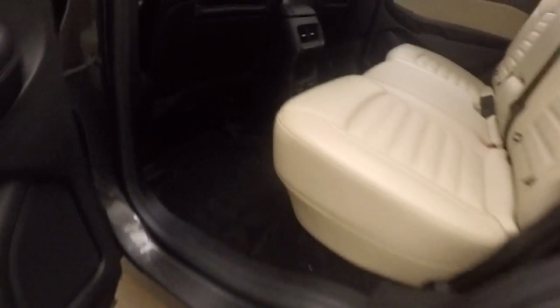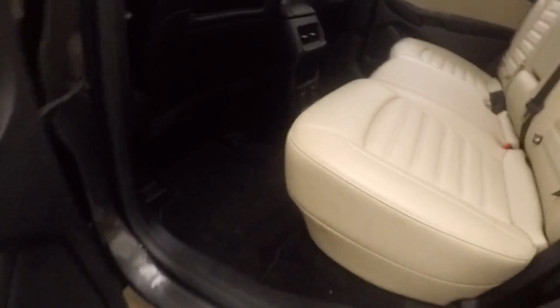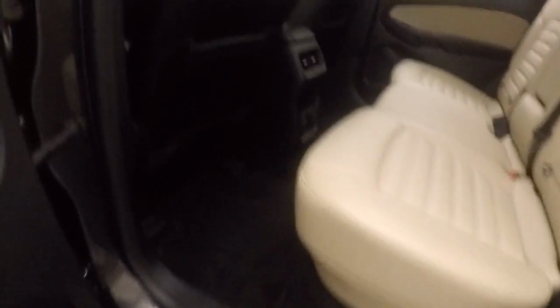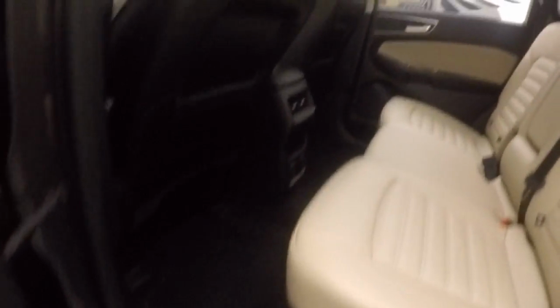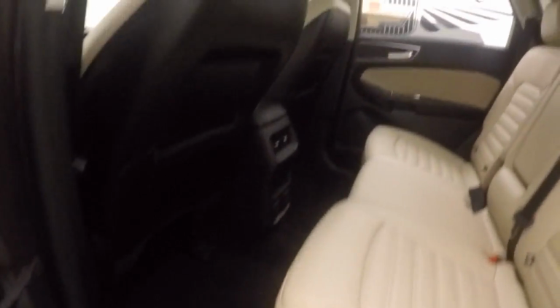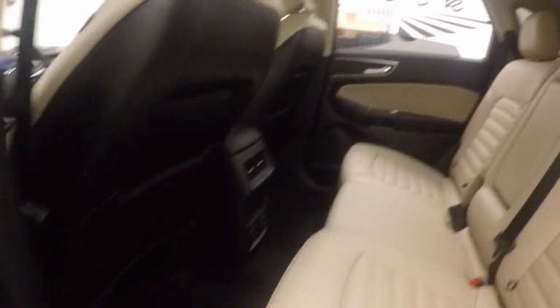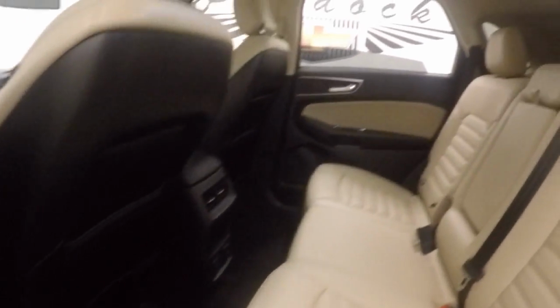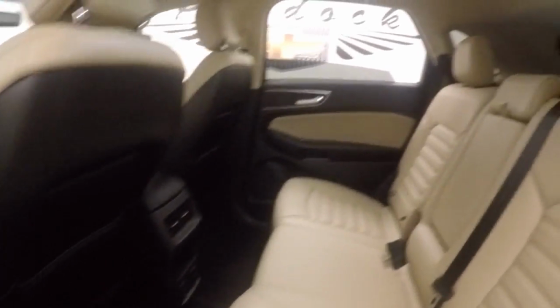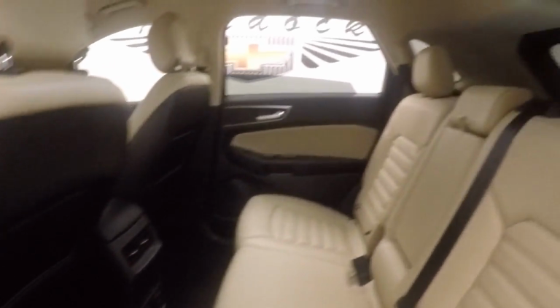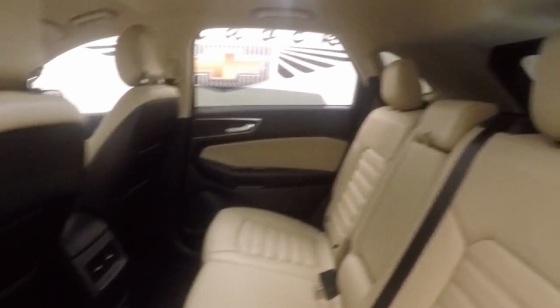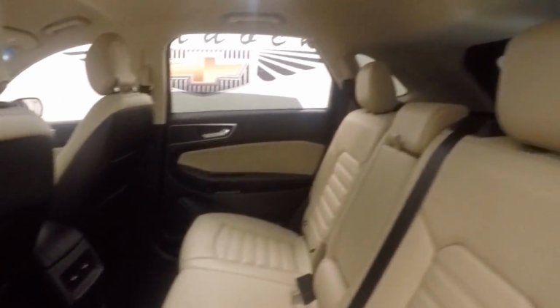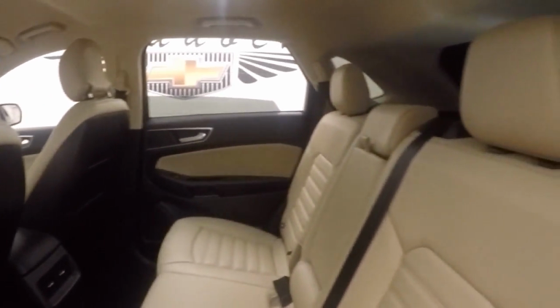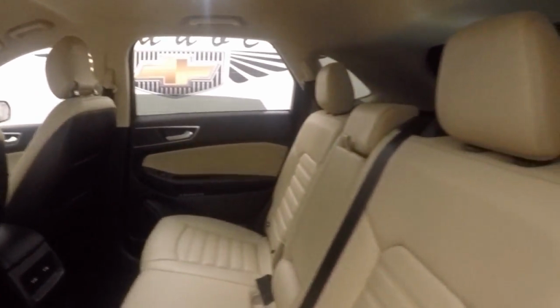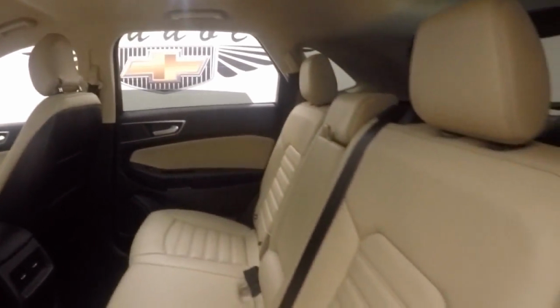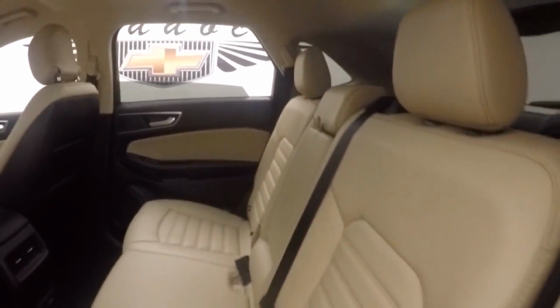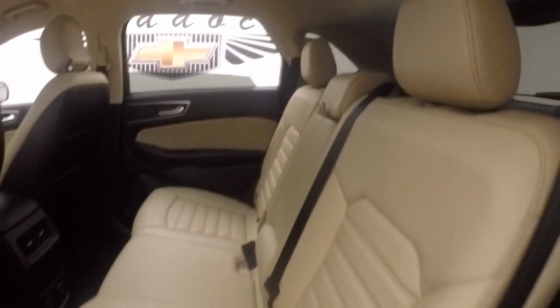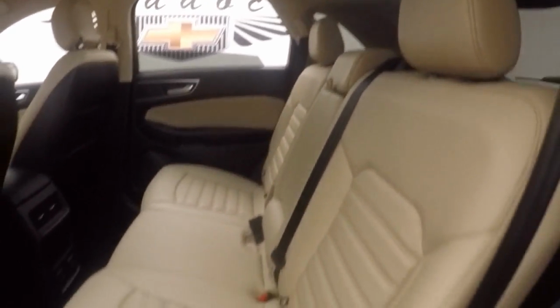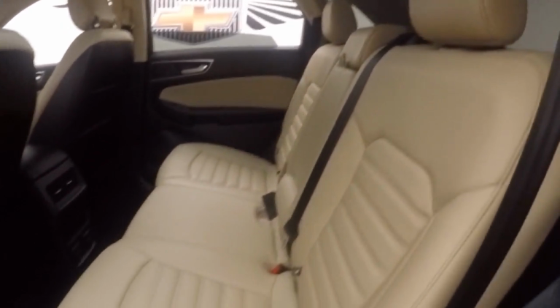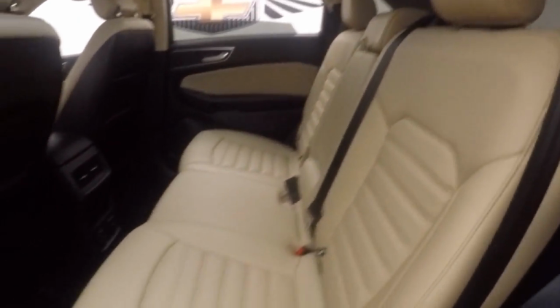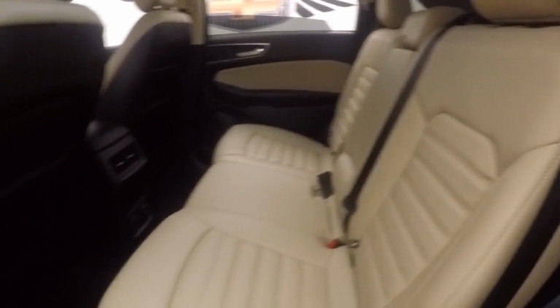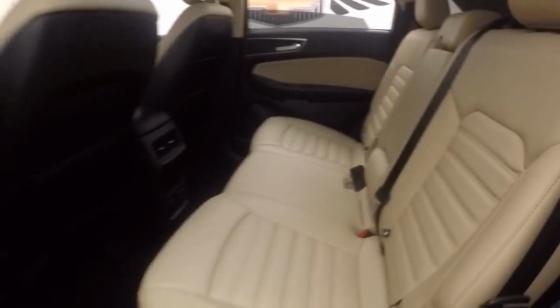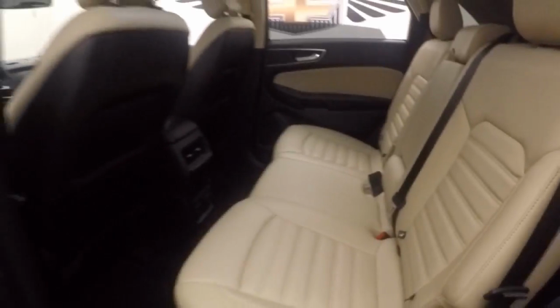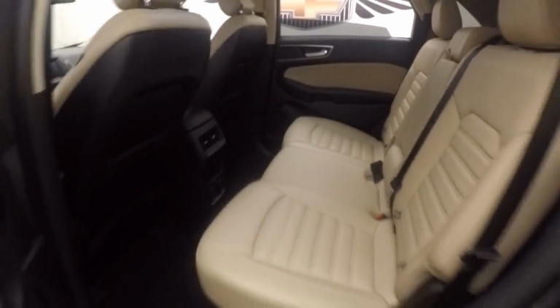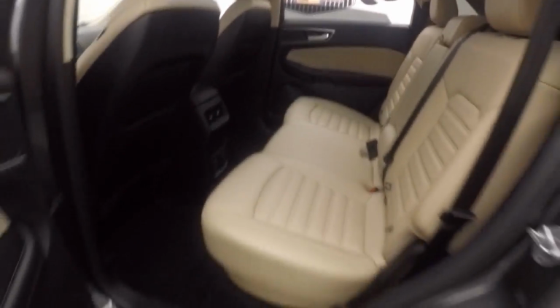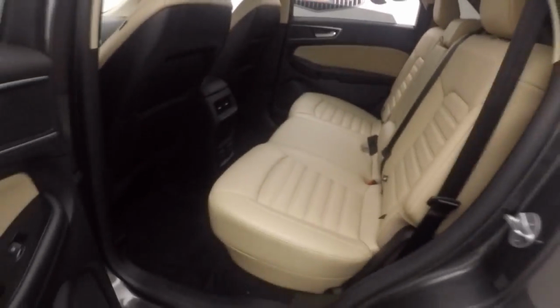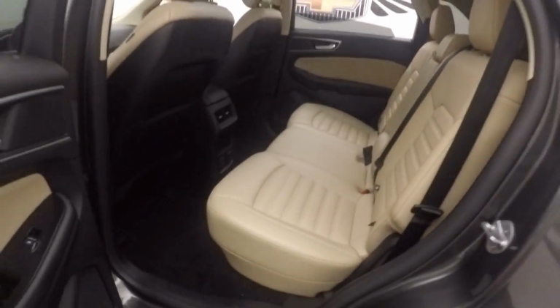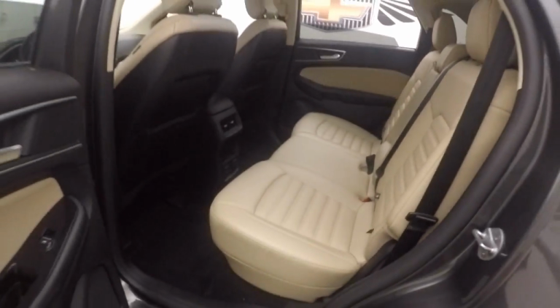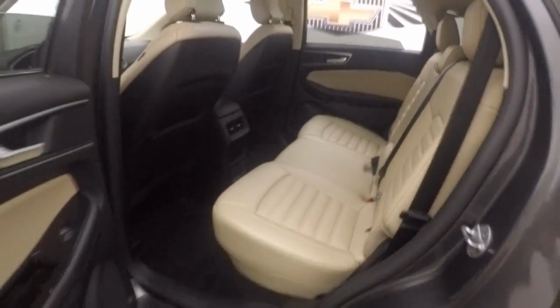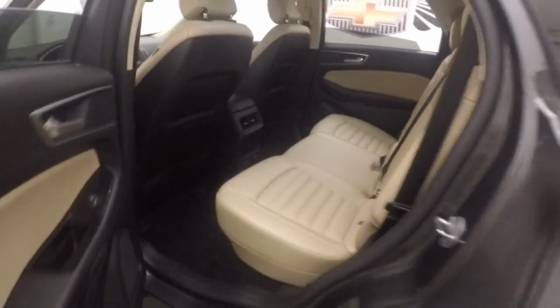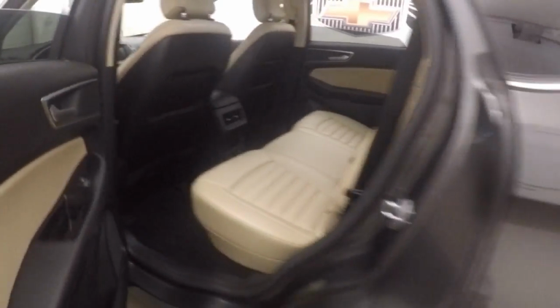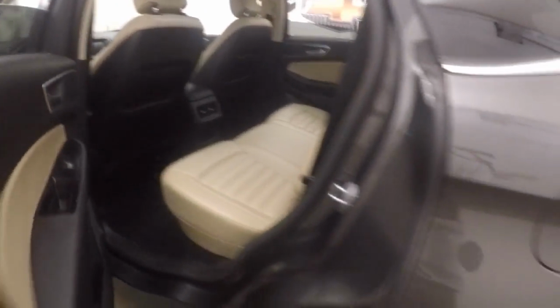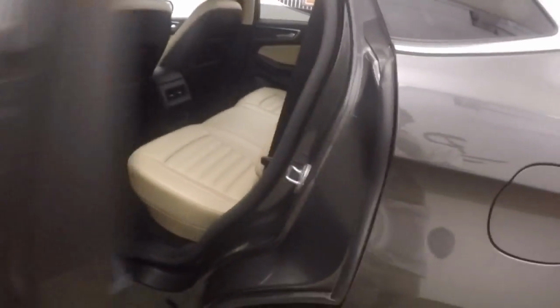Interior is in great shape — nice light tan leather interior.